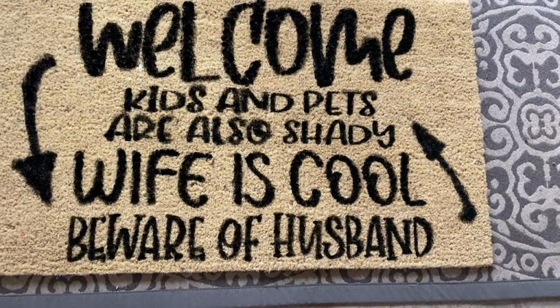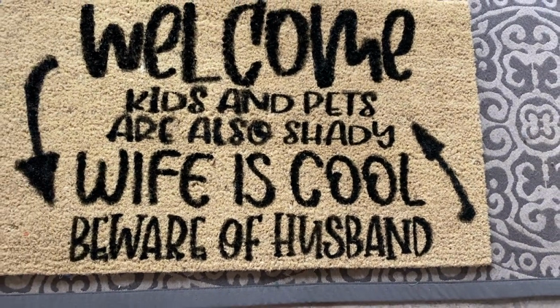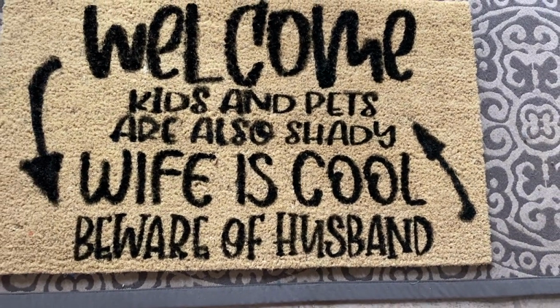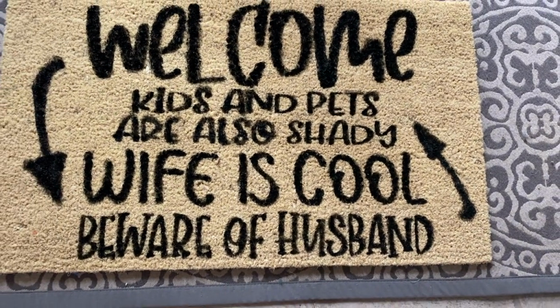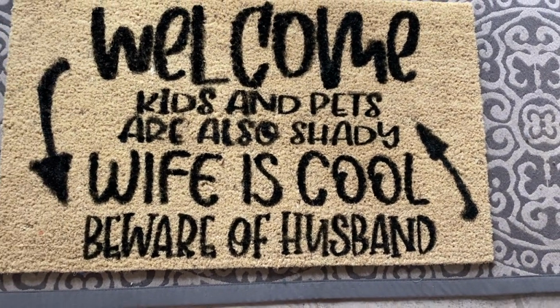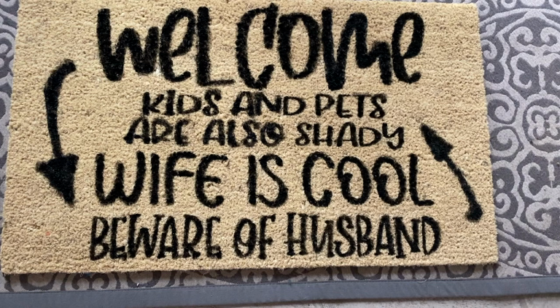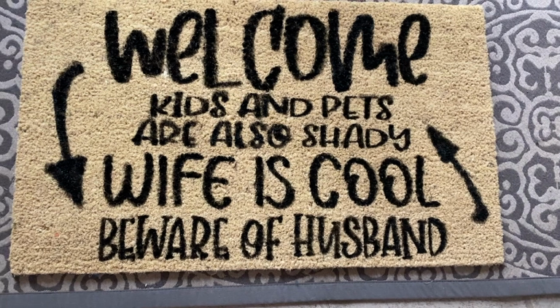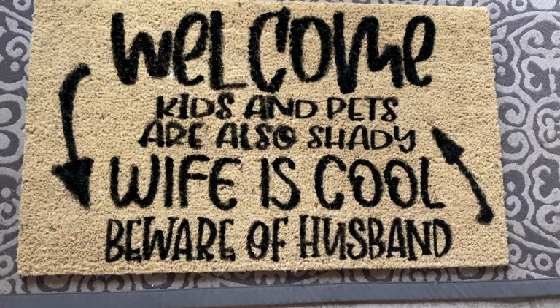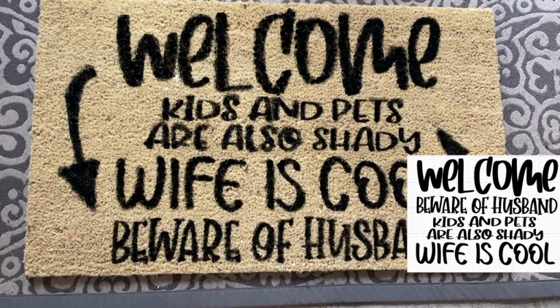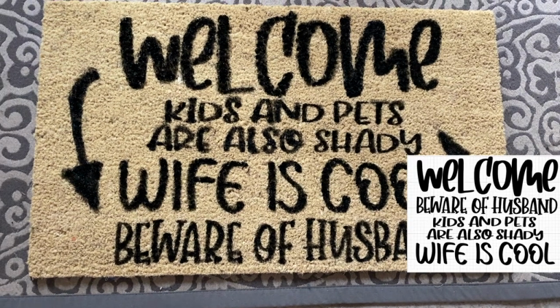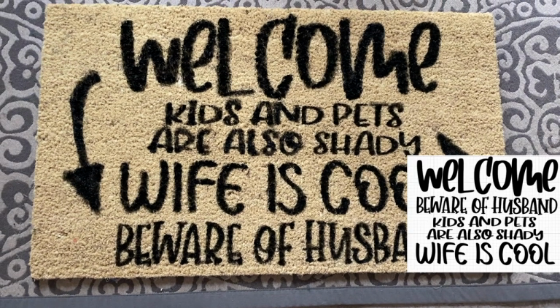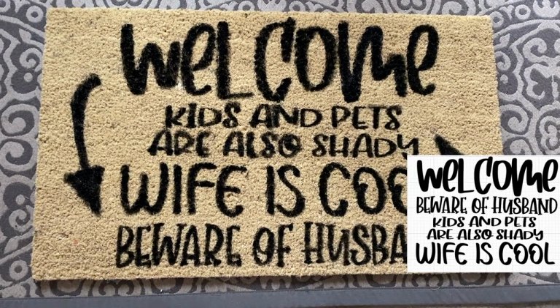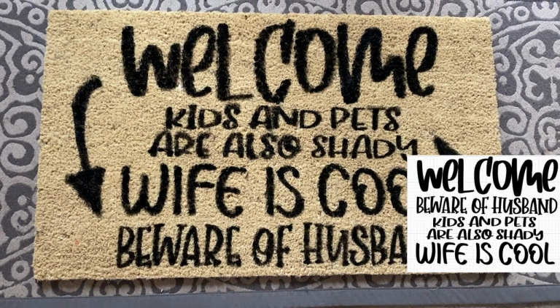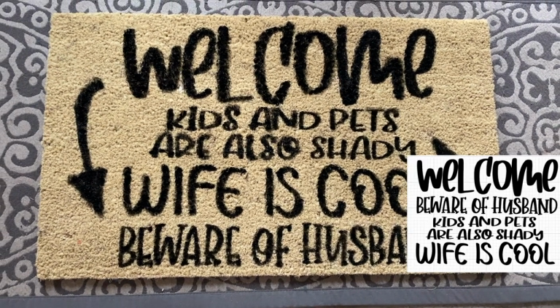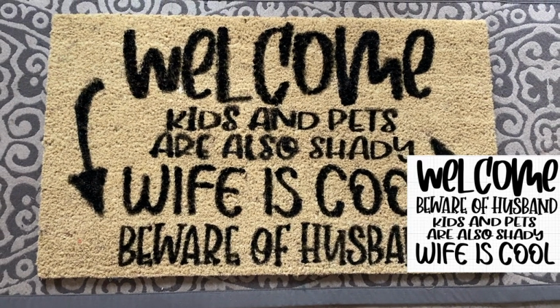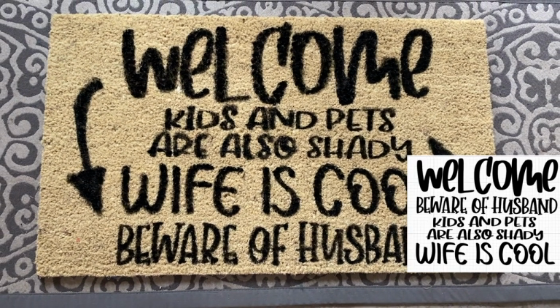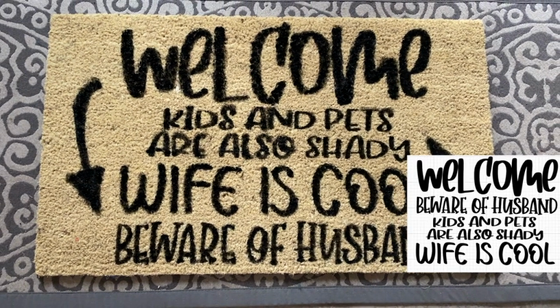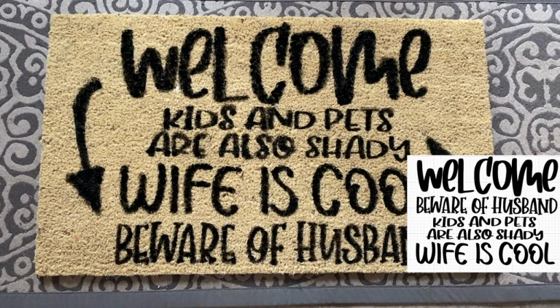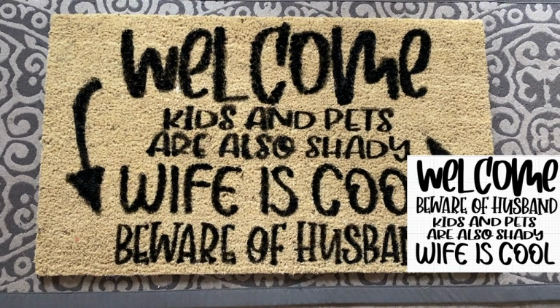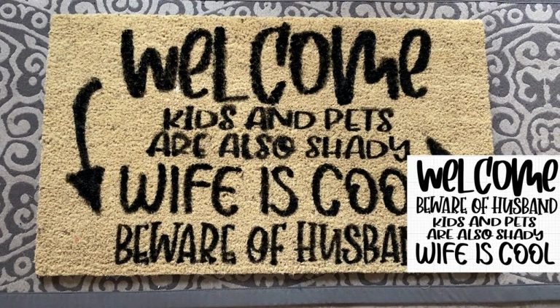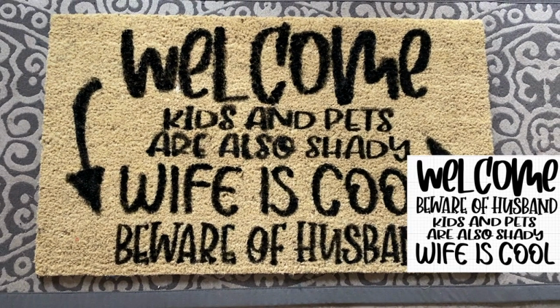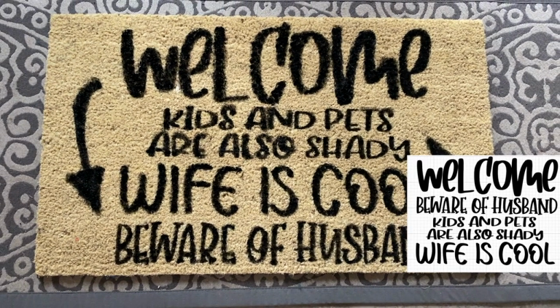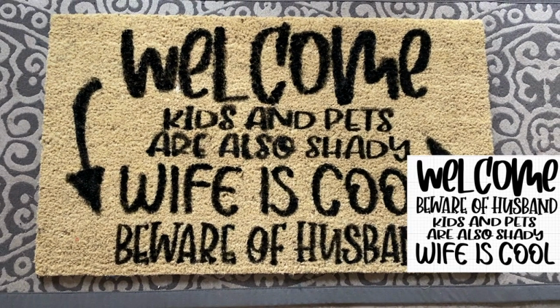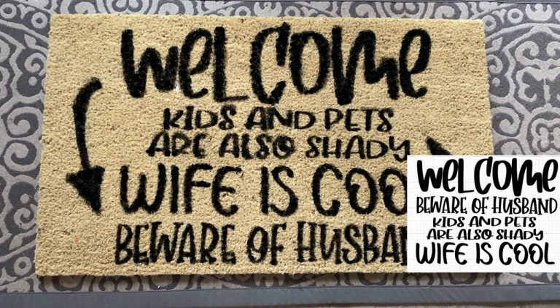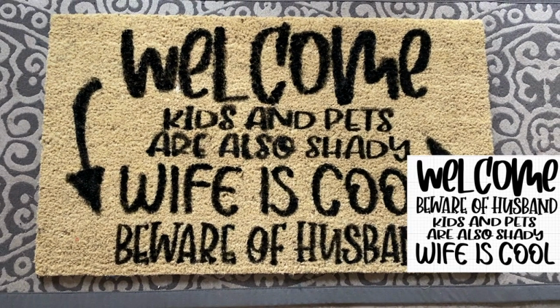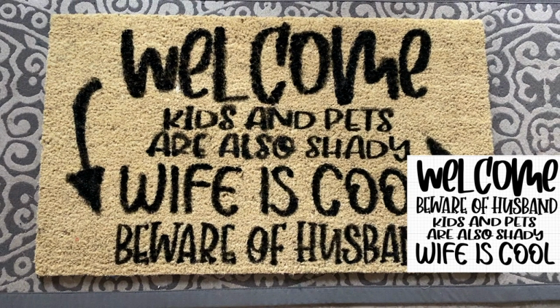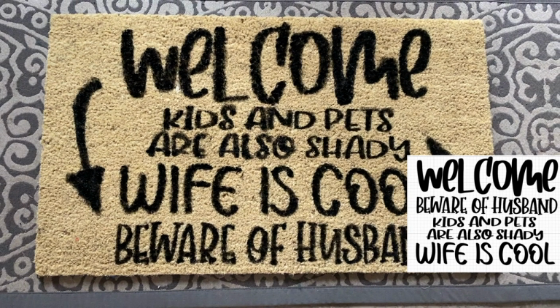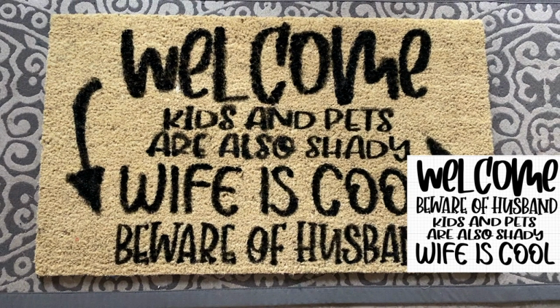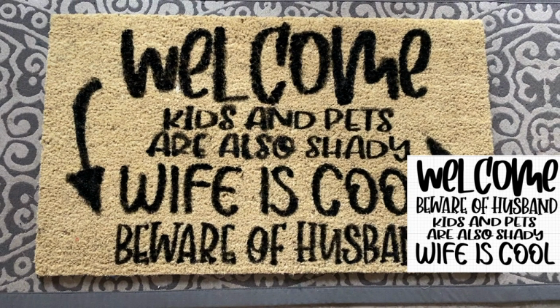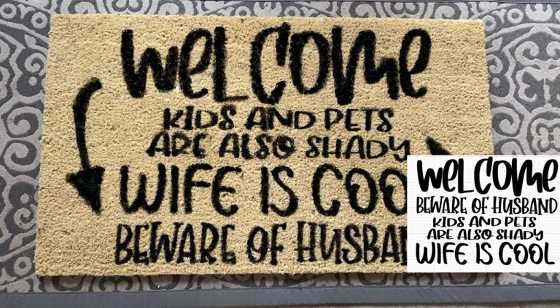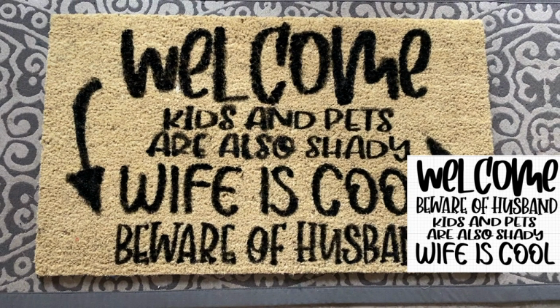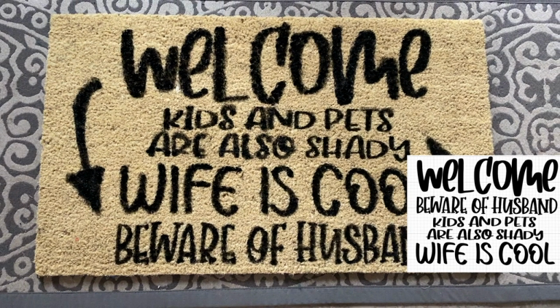What happened is that I had to trim off 'beware of husband,' and when I did that, I accidentally put it at the bottom.